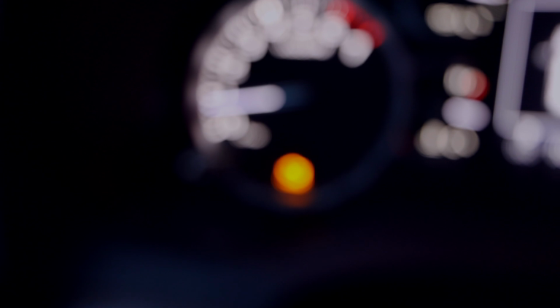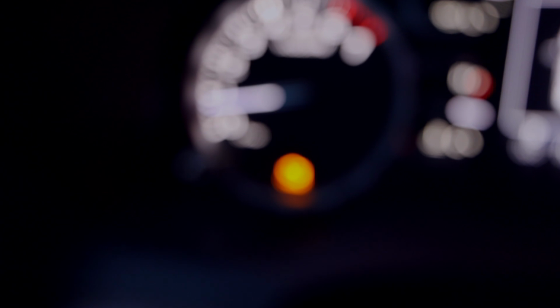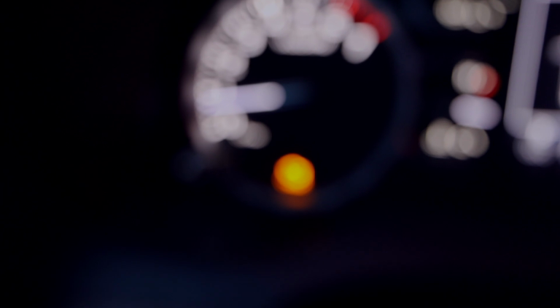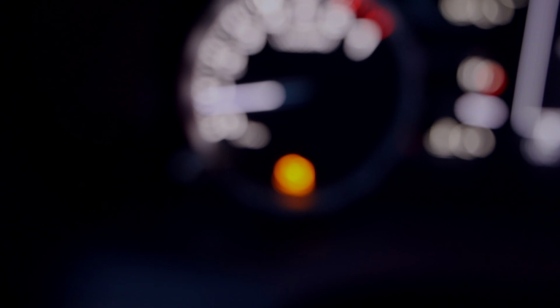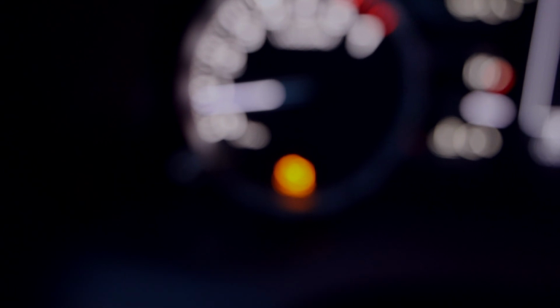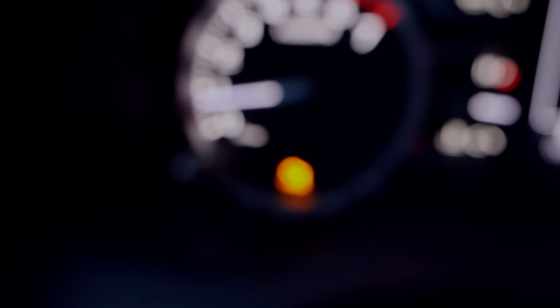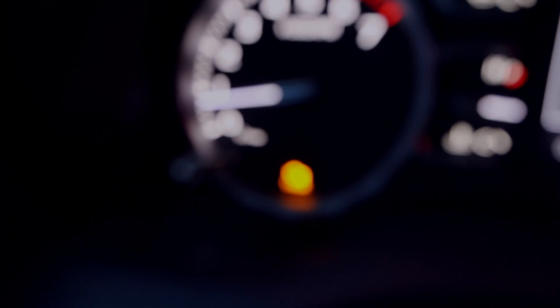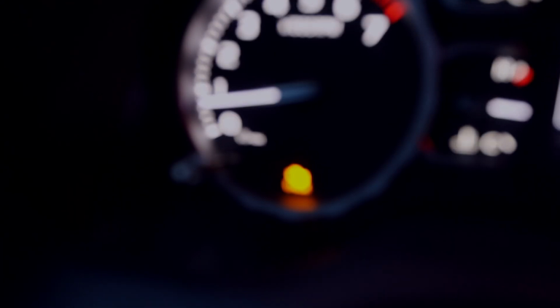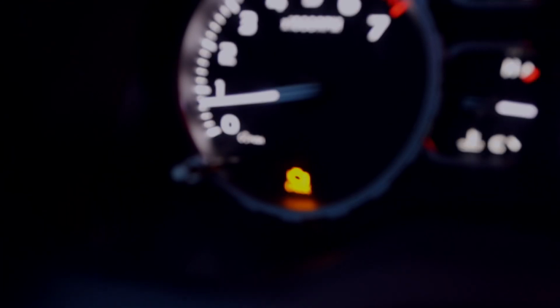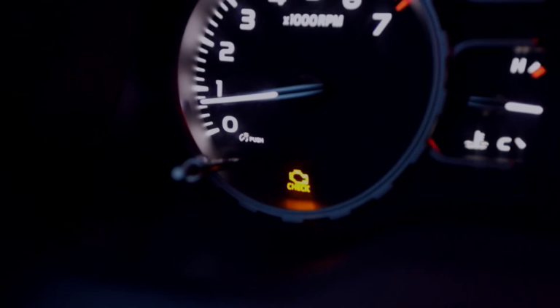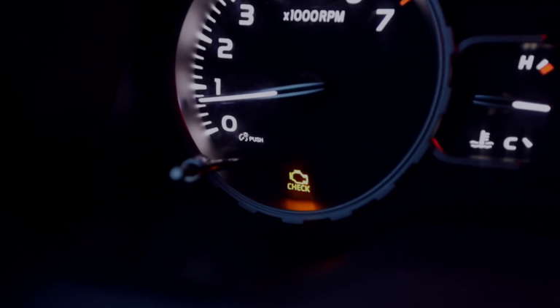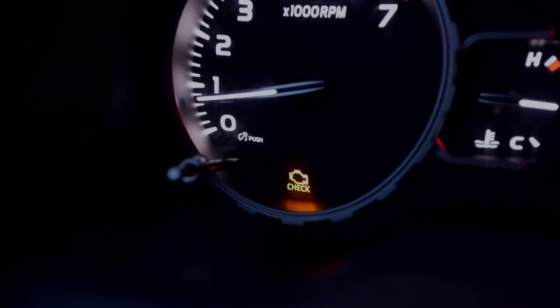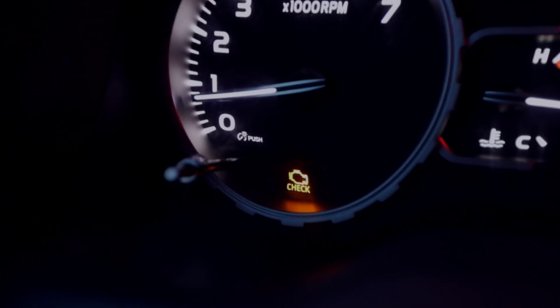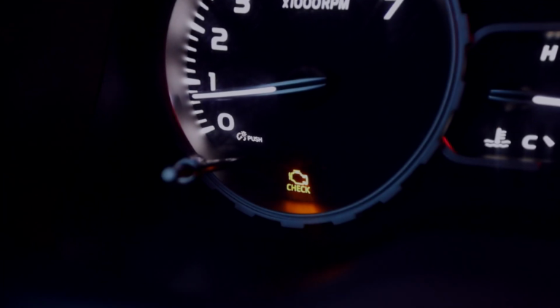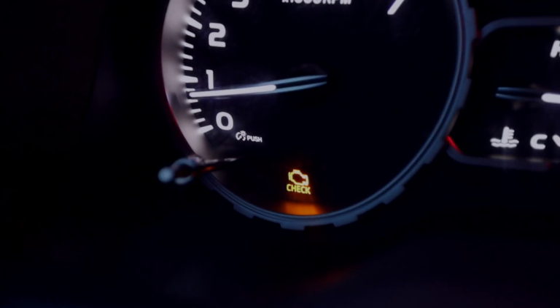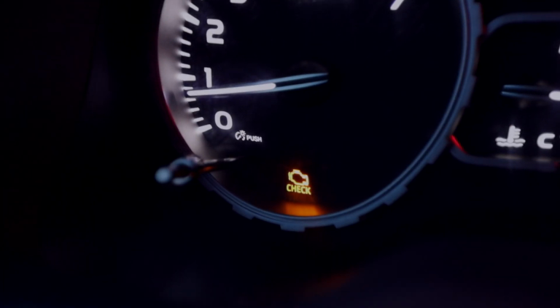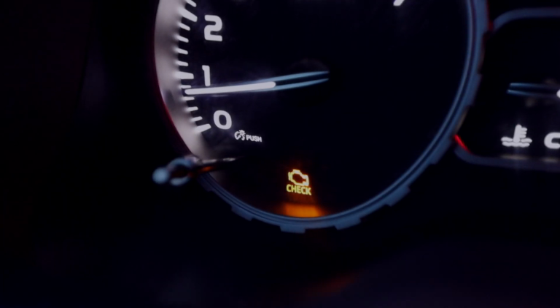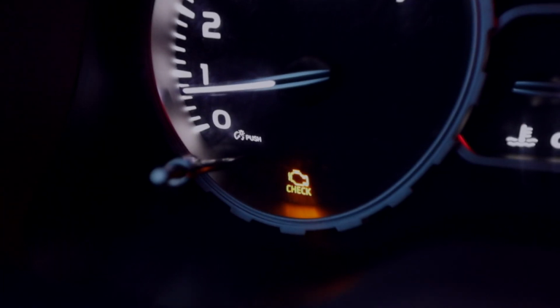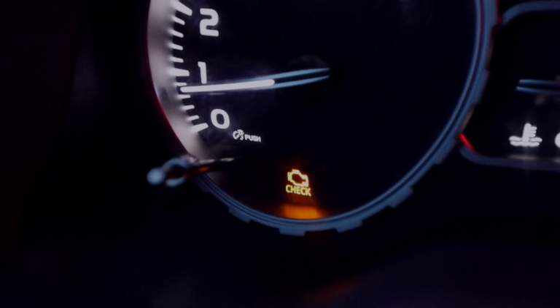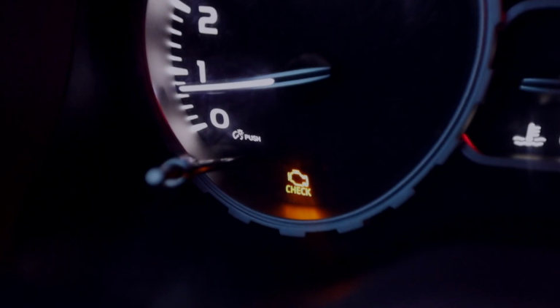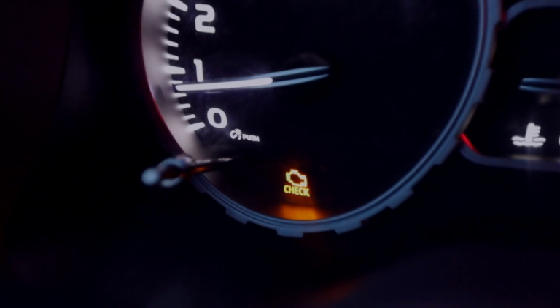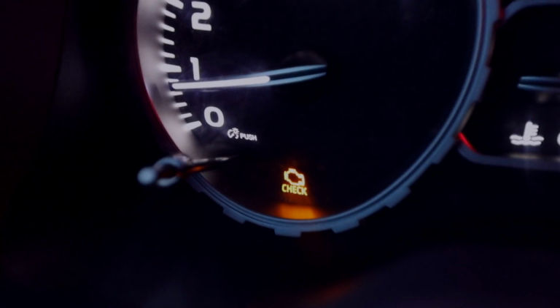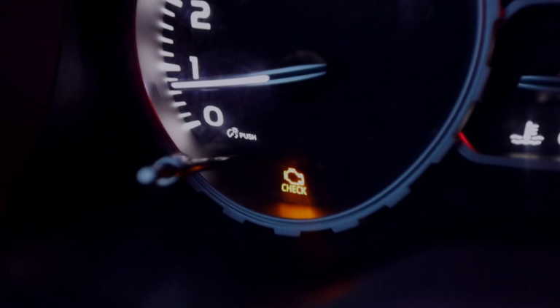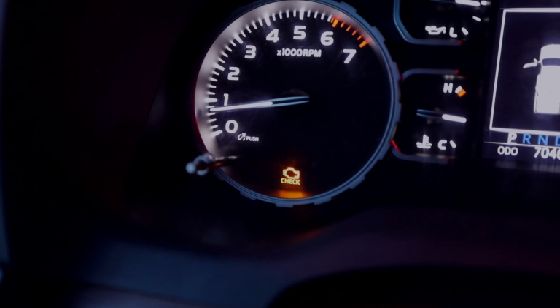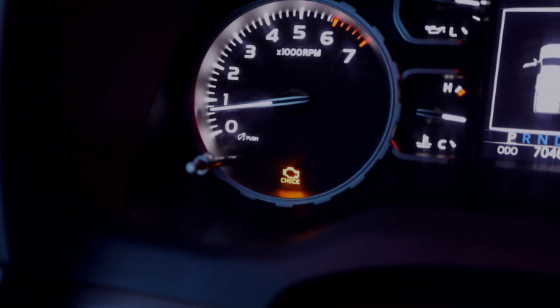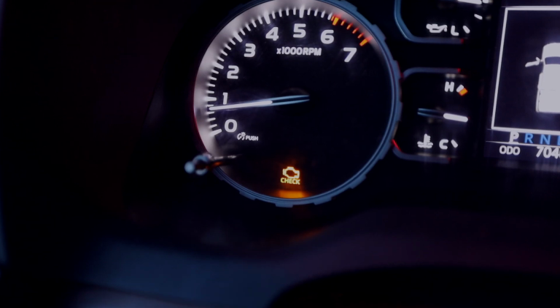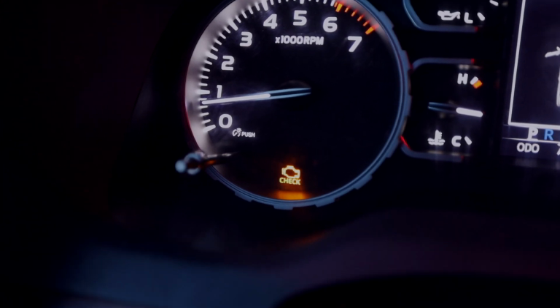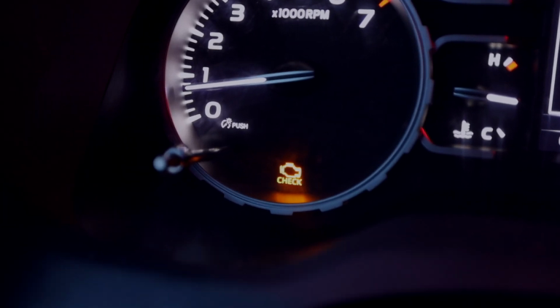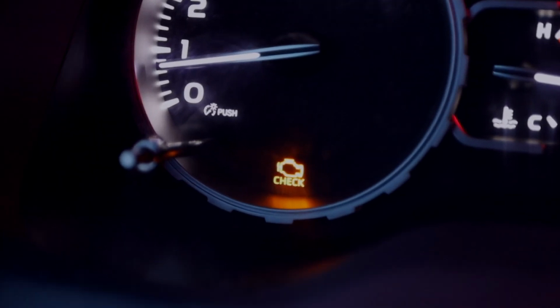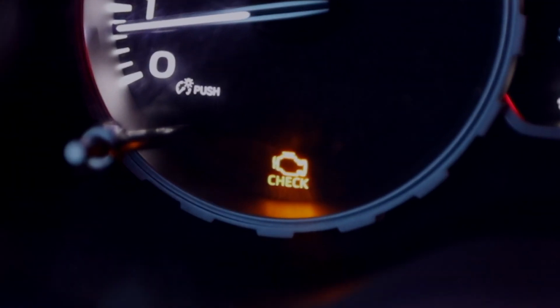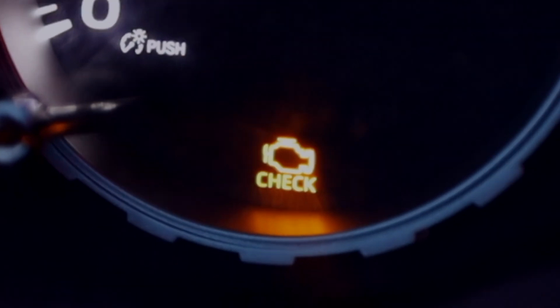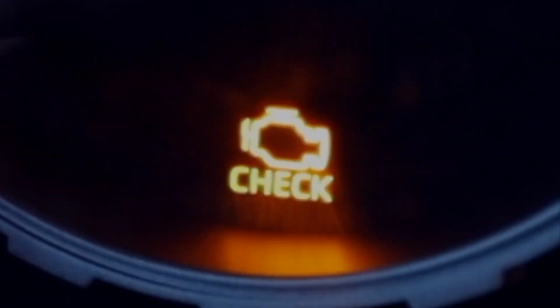Did my car forget to wear its mask? Do you think it's safe to drive? How are we going to get out of here?